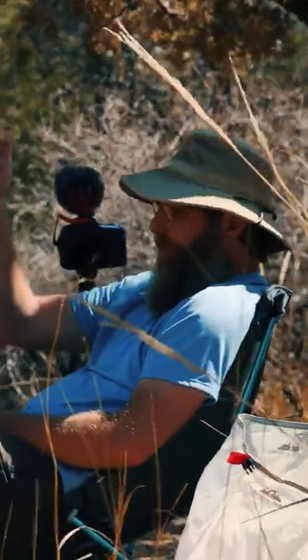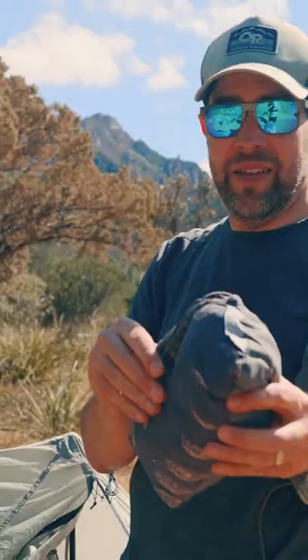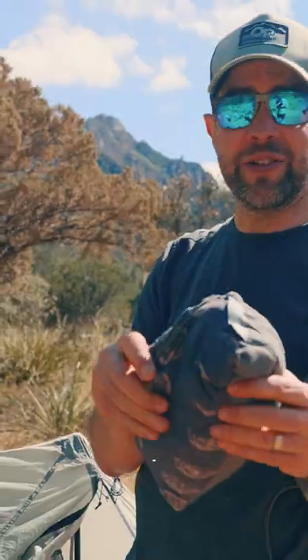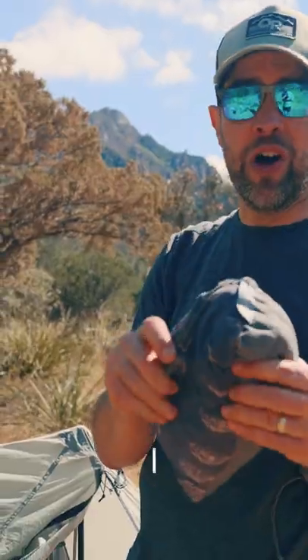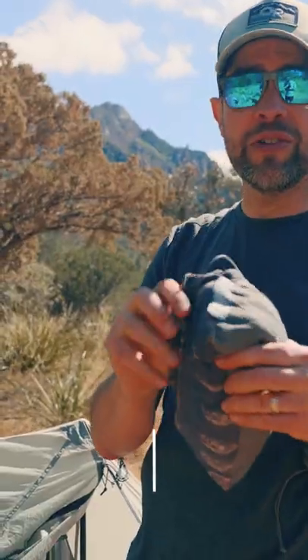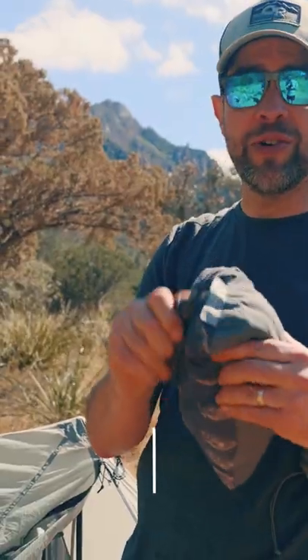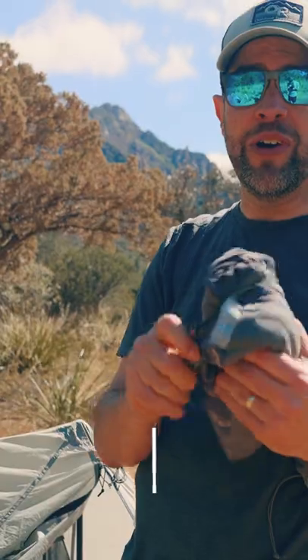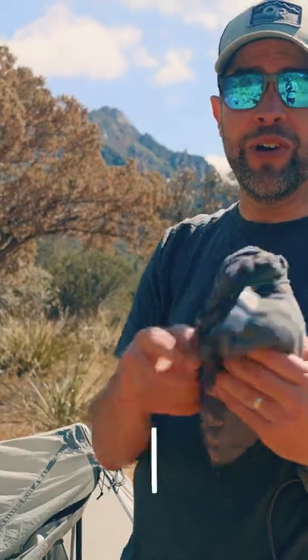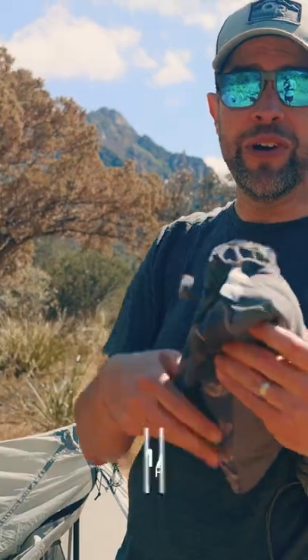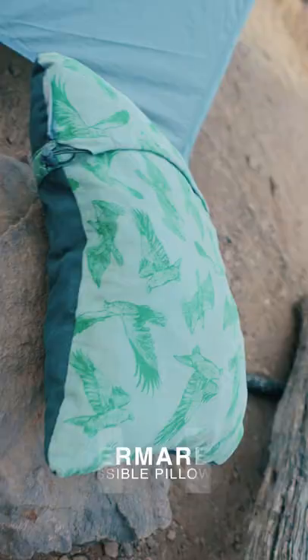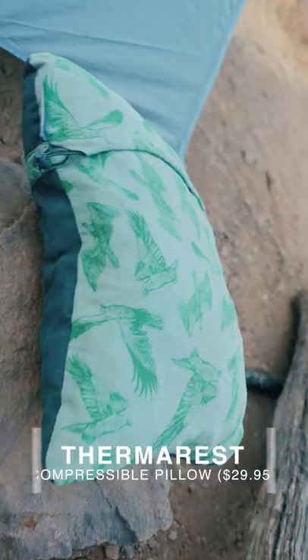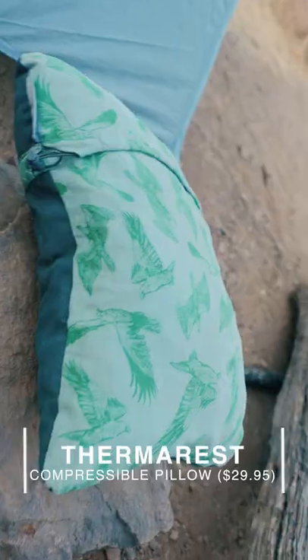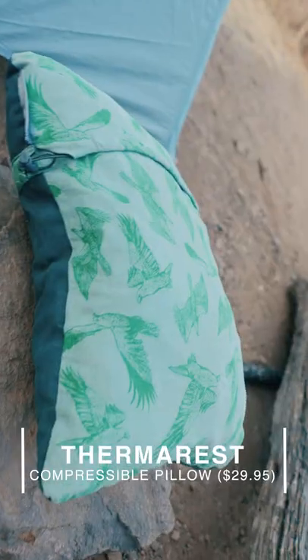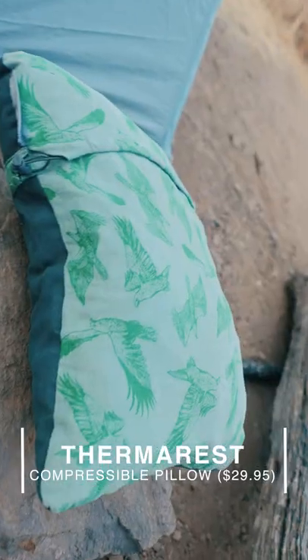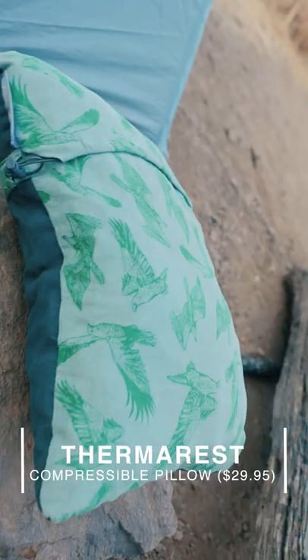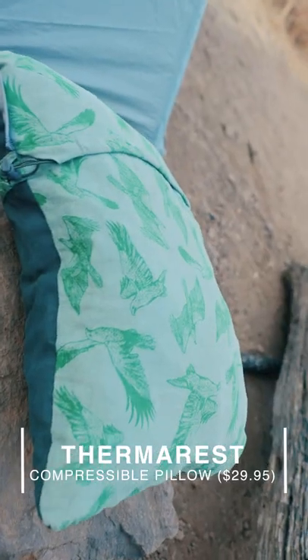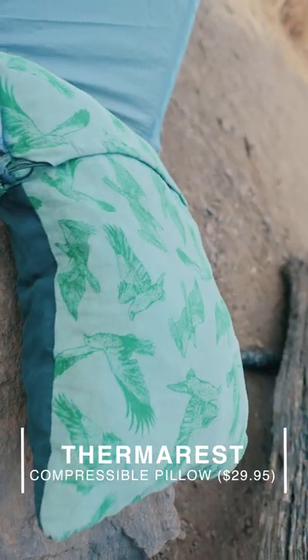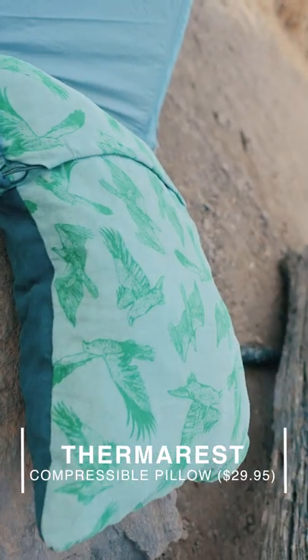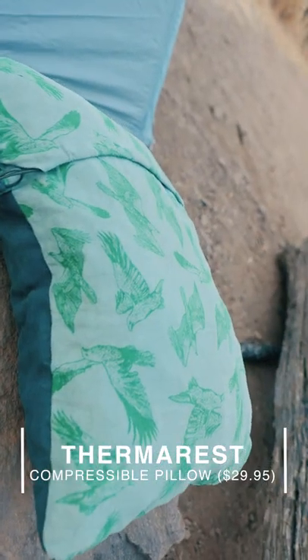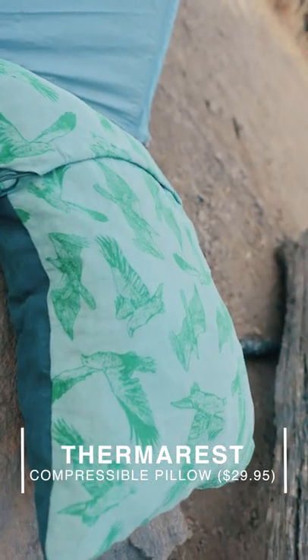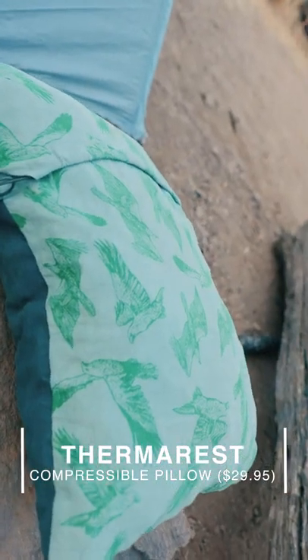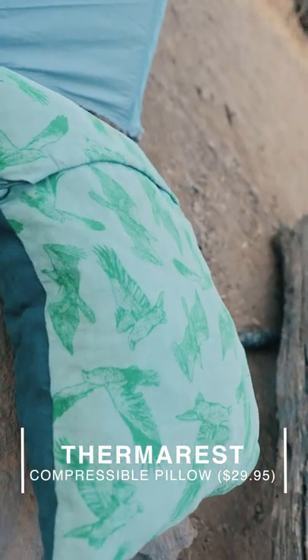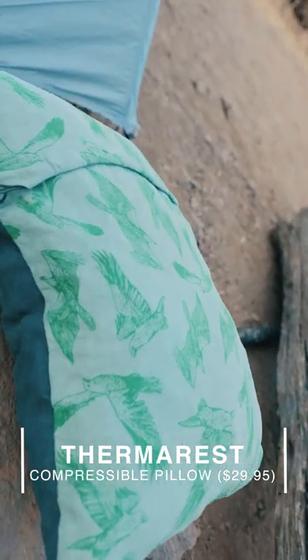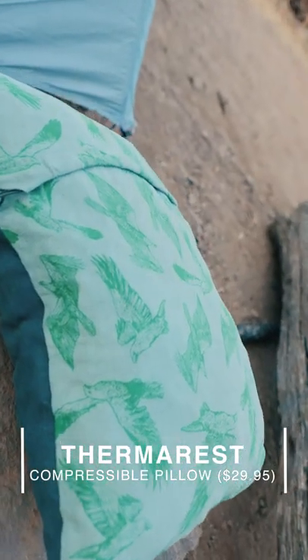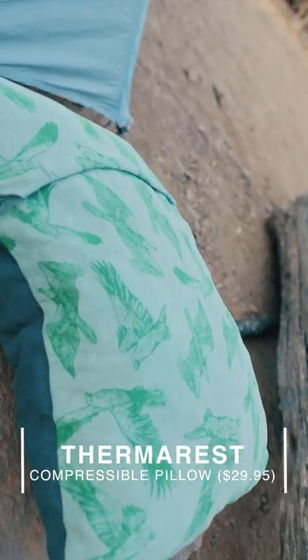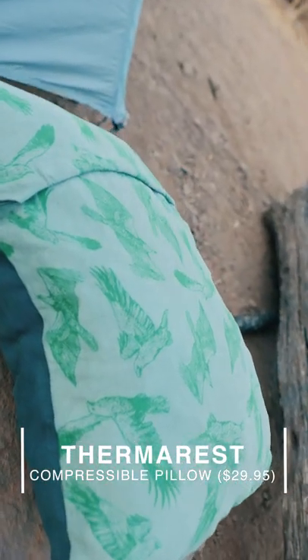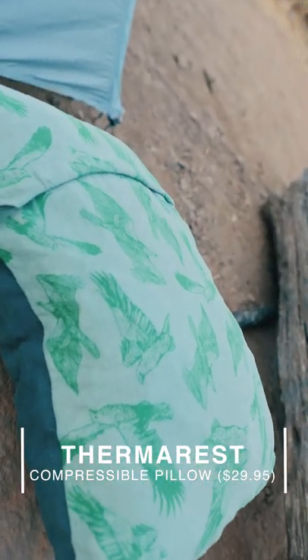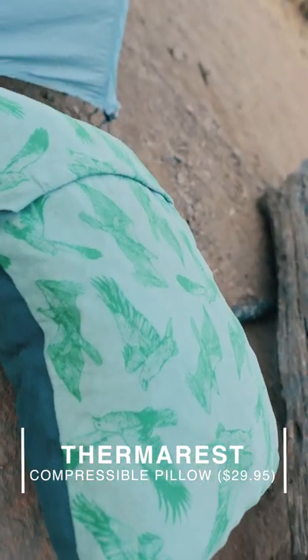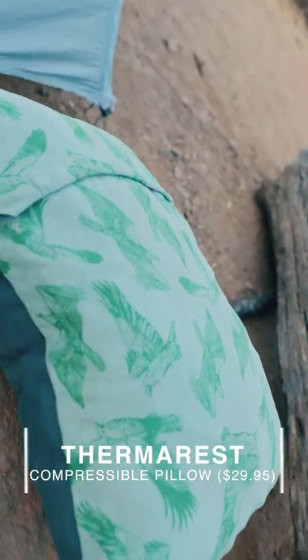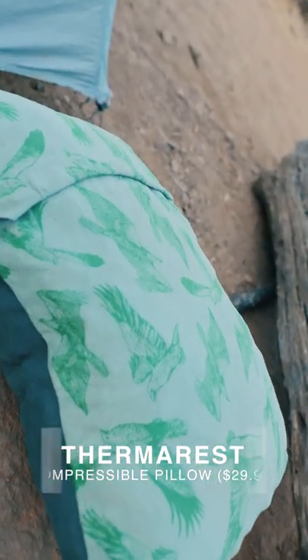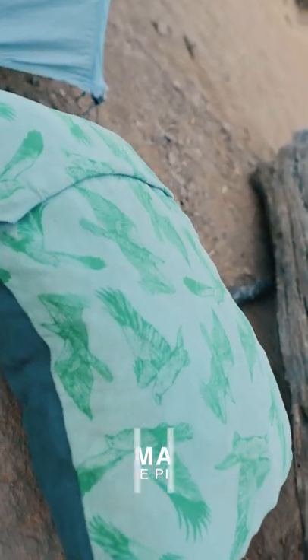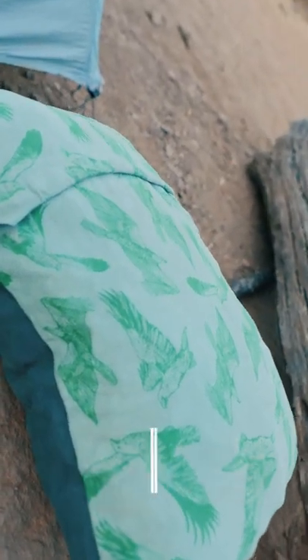These are also under $40. This is the ThermoRest compressible pillow. These things are so good.